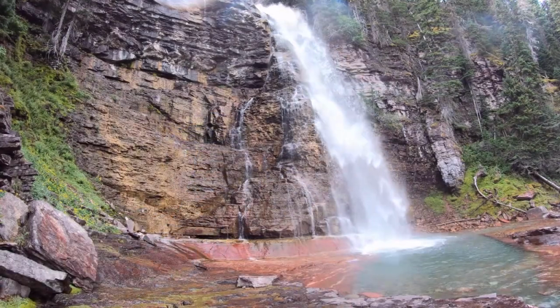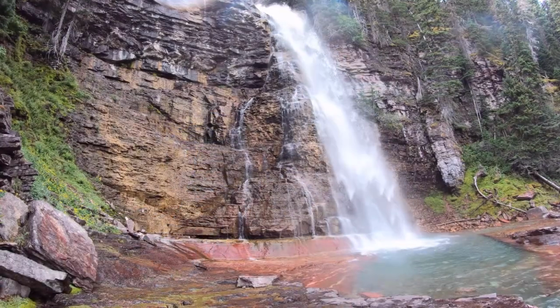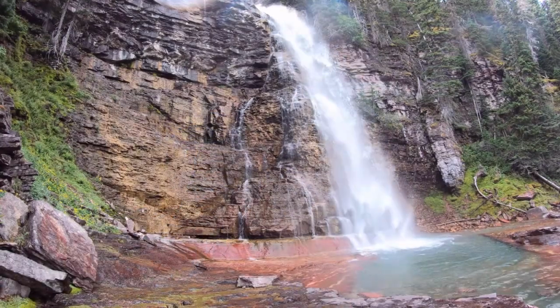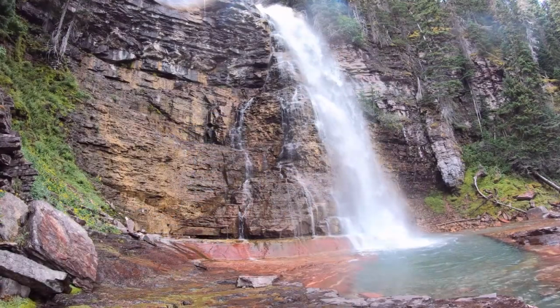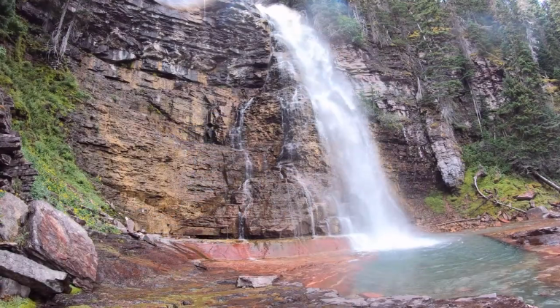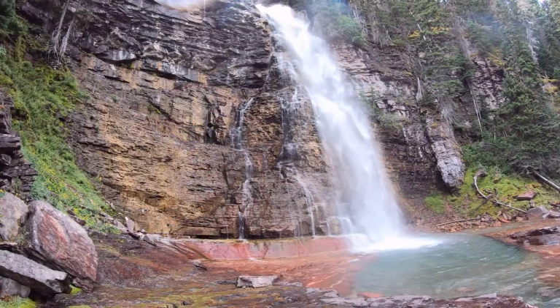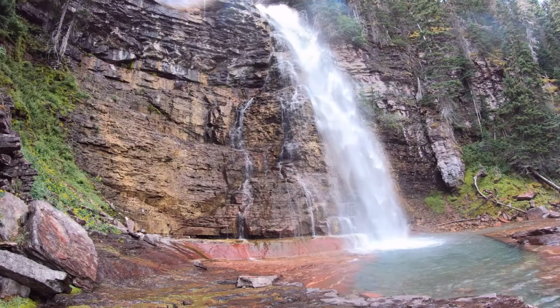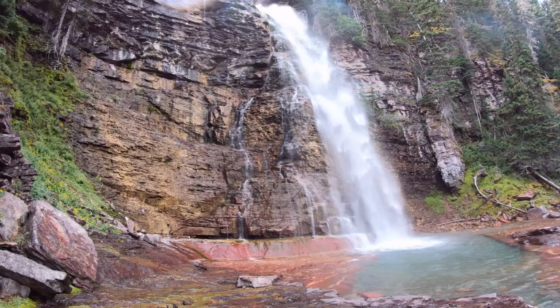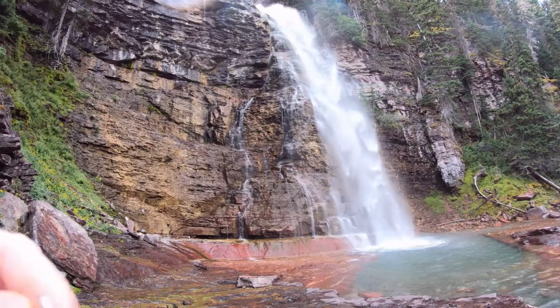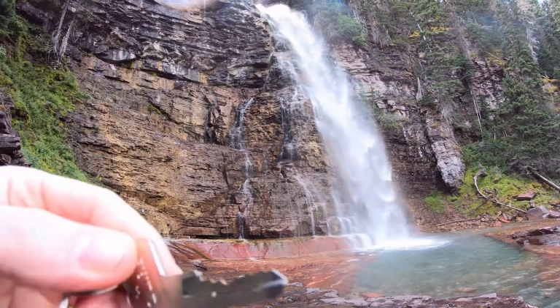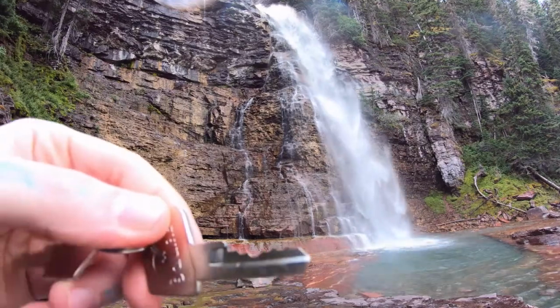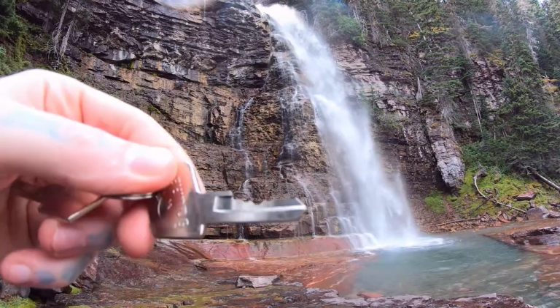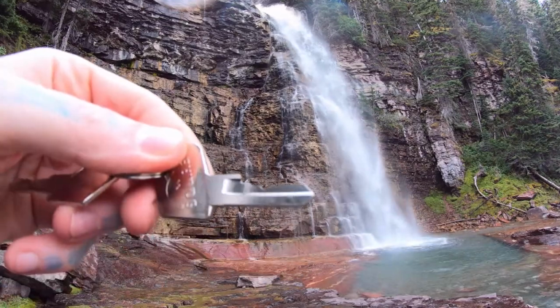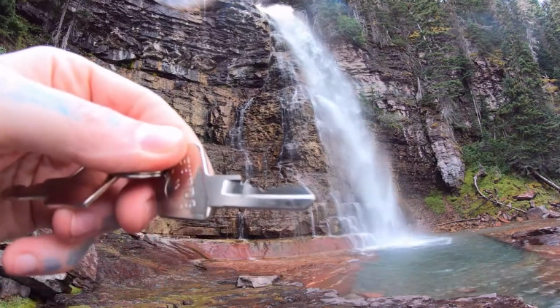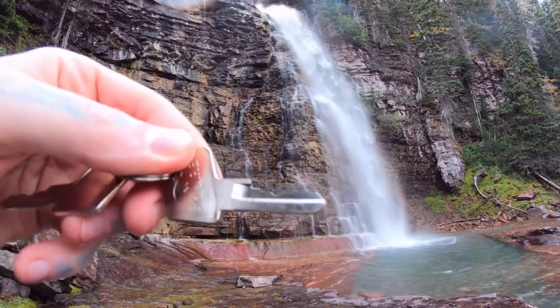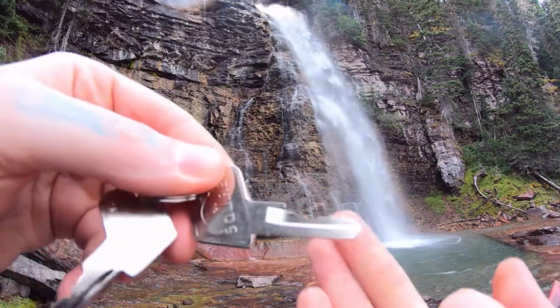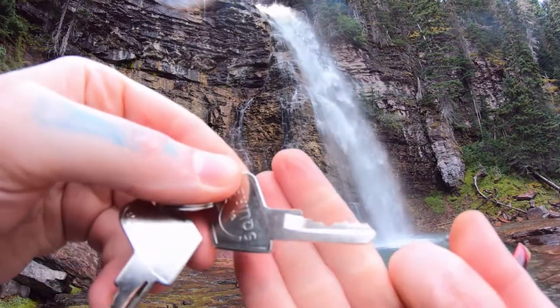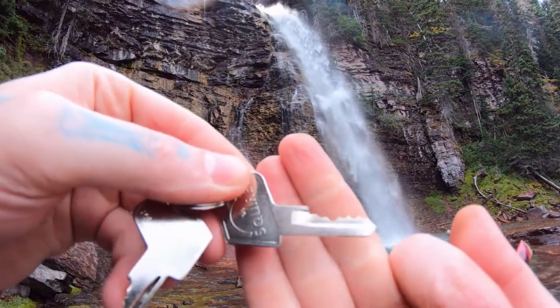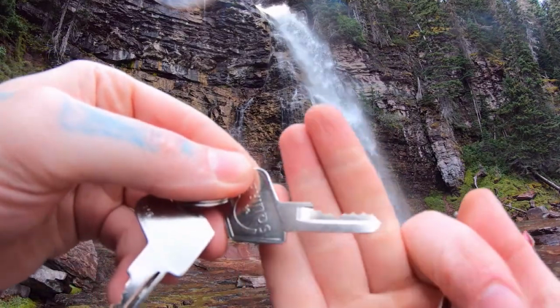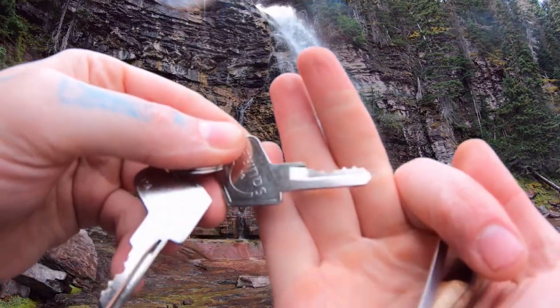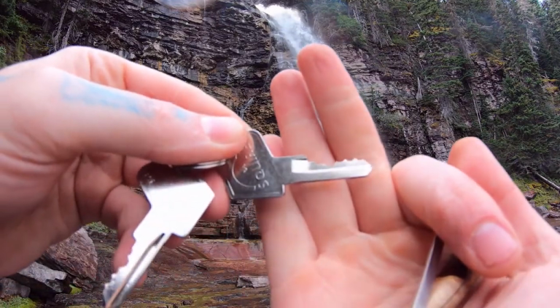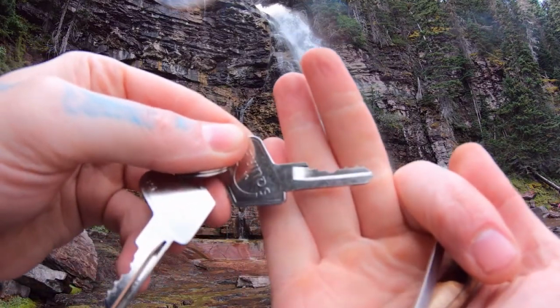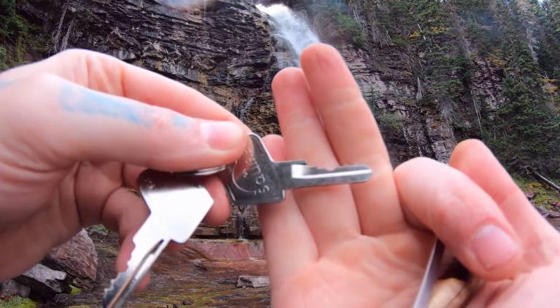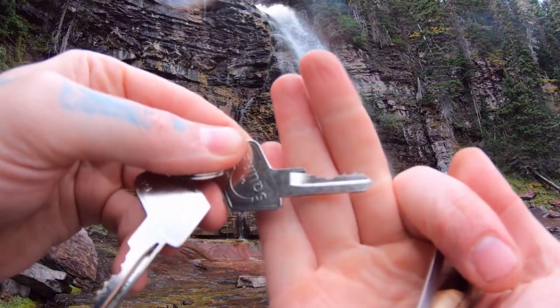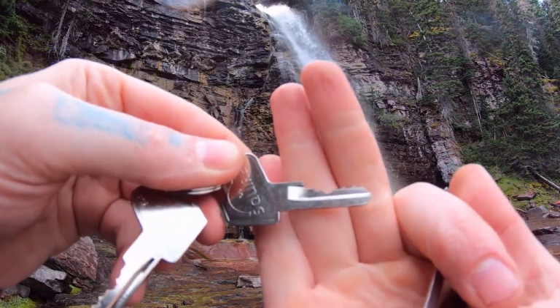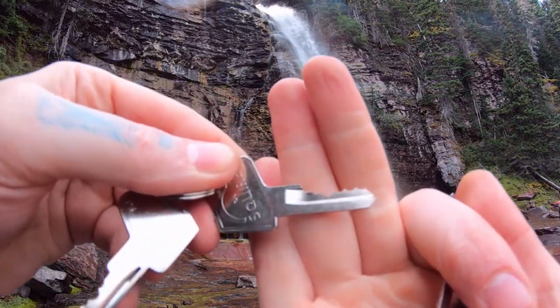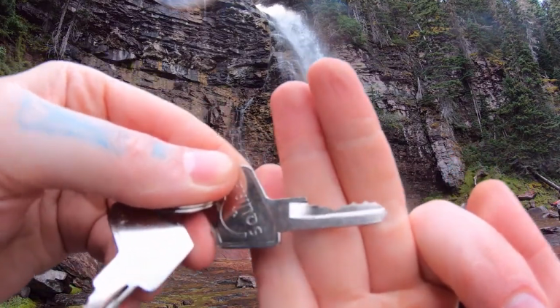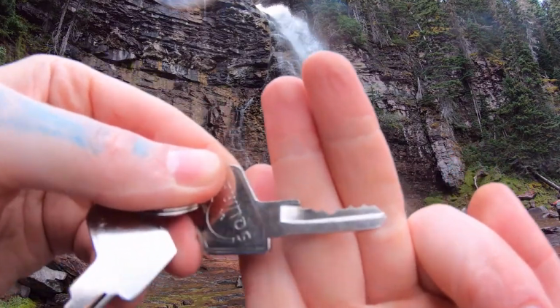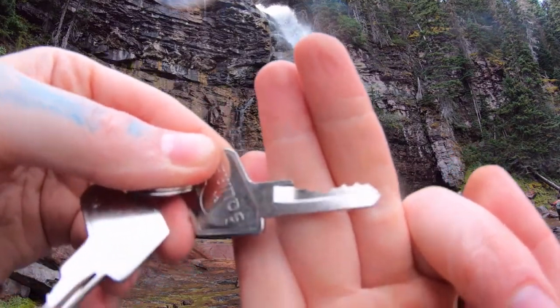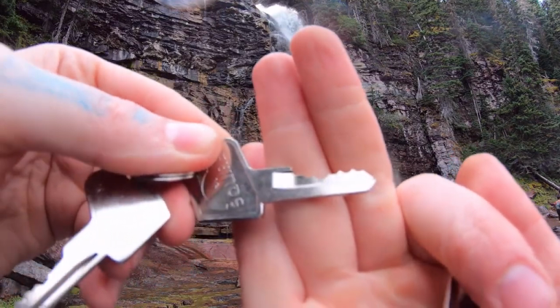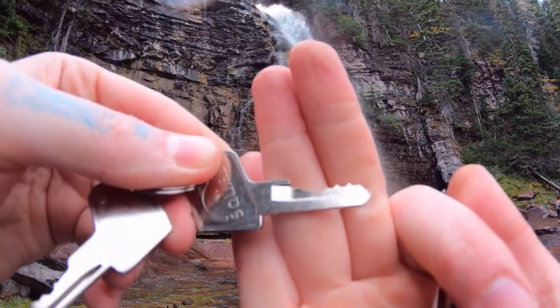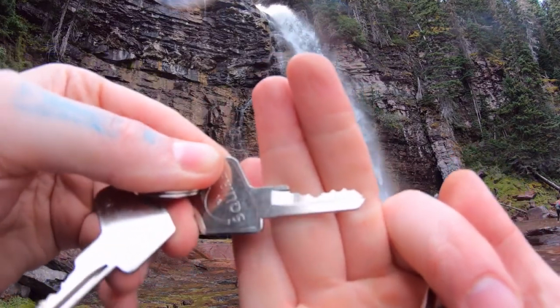Here is our key. See our bitting there. There's actually some decent bitting.